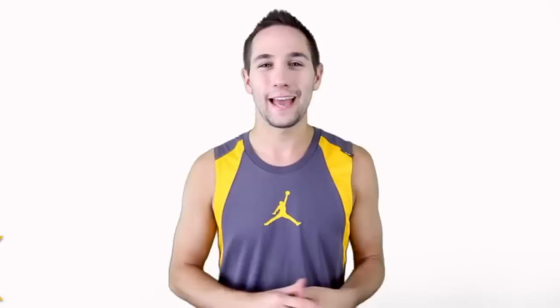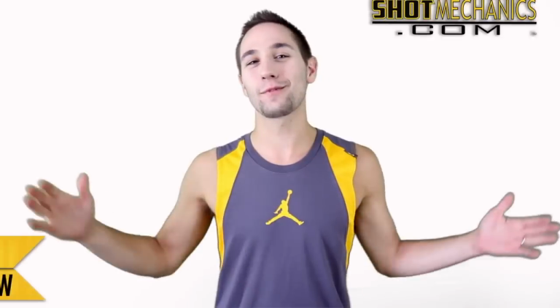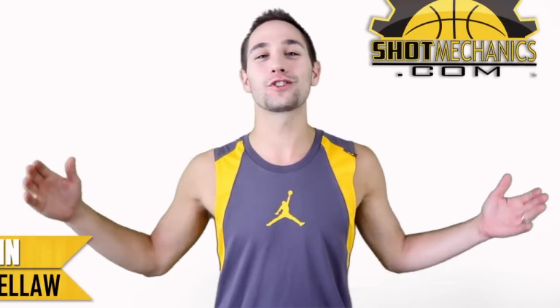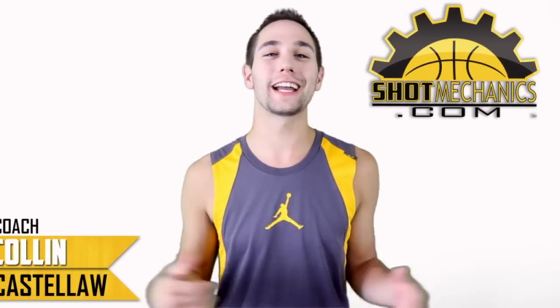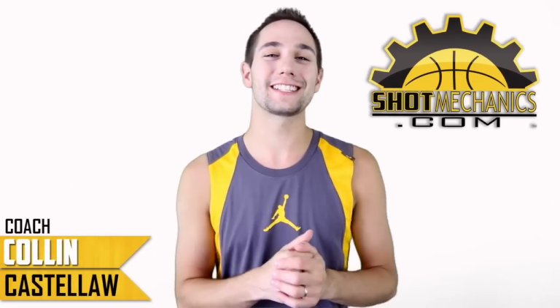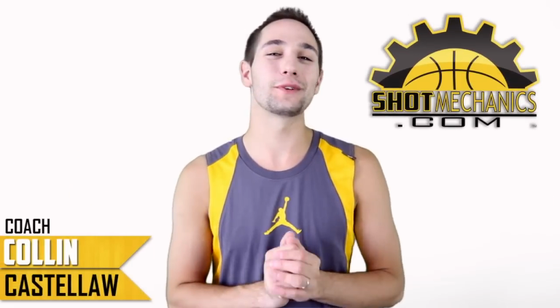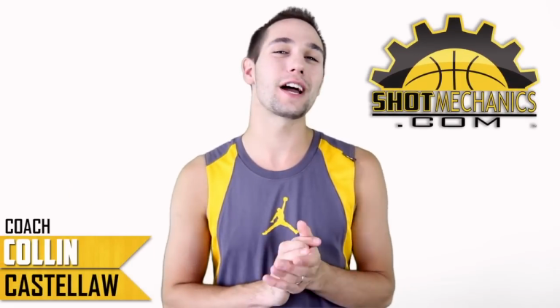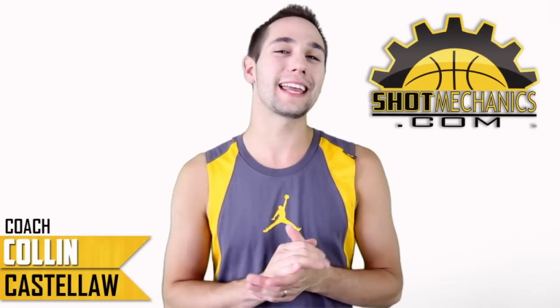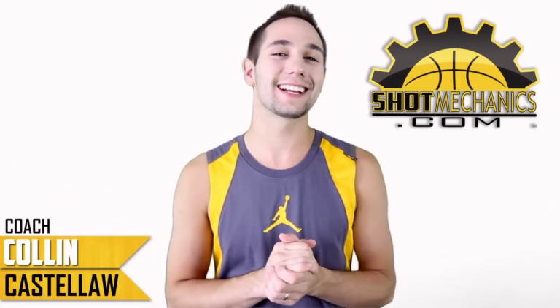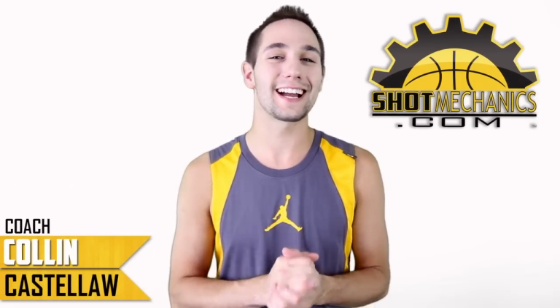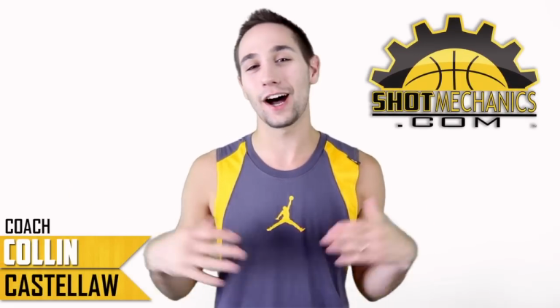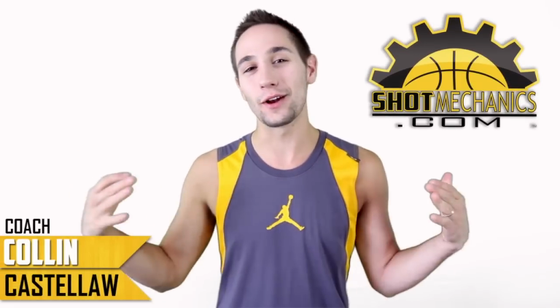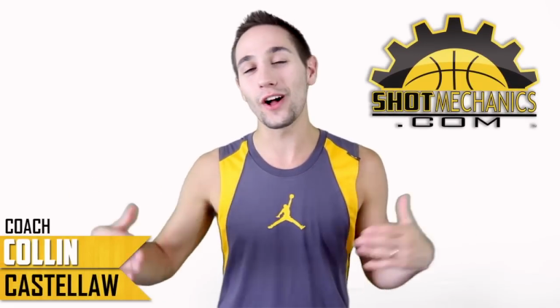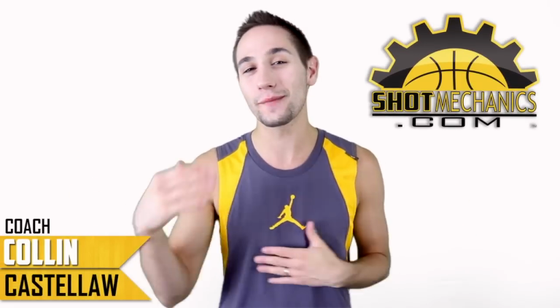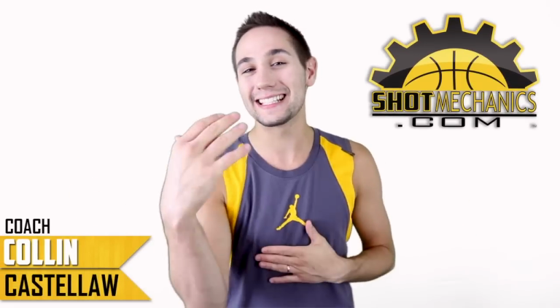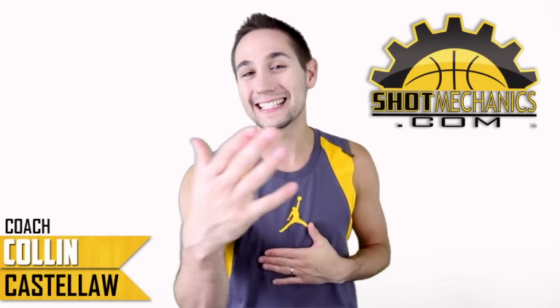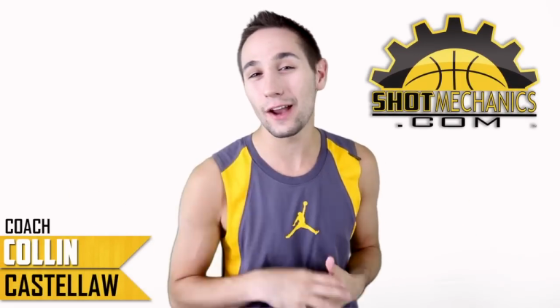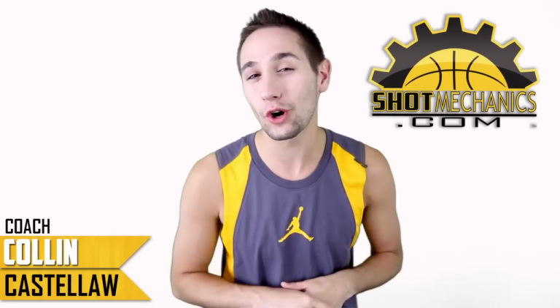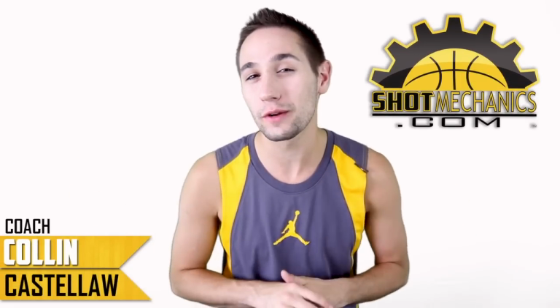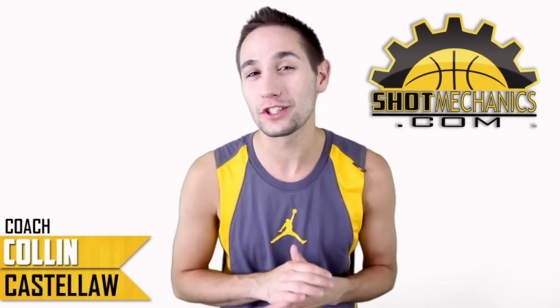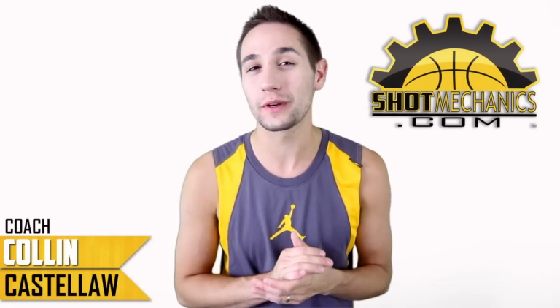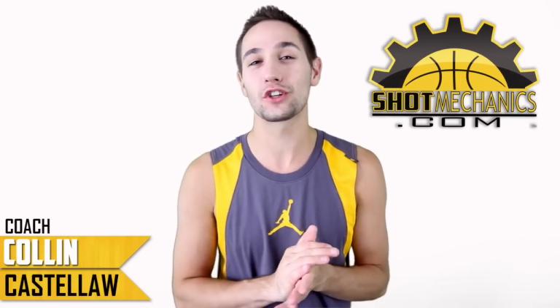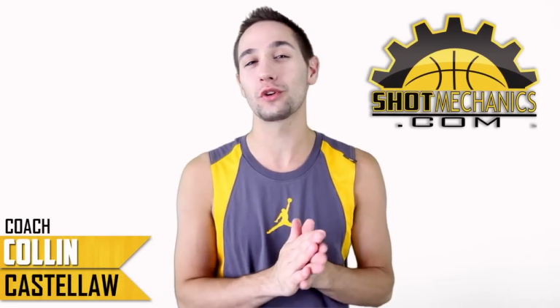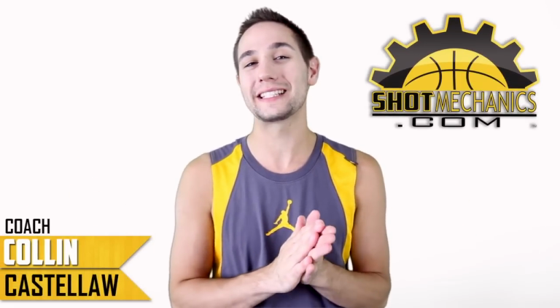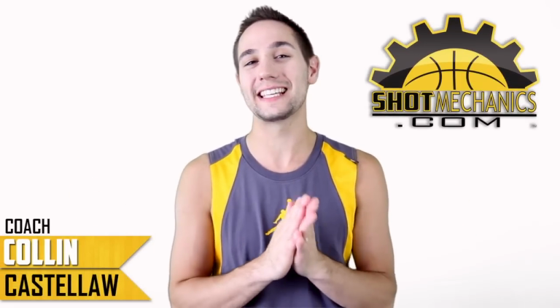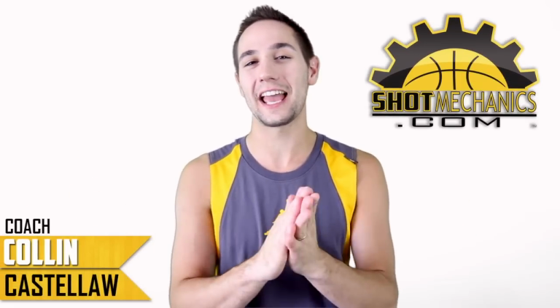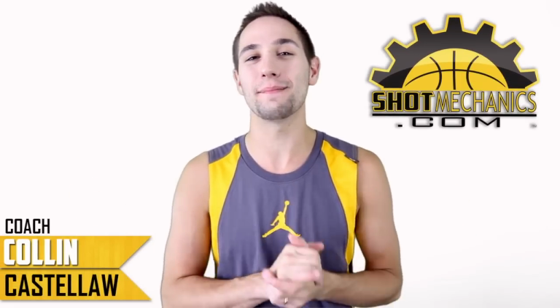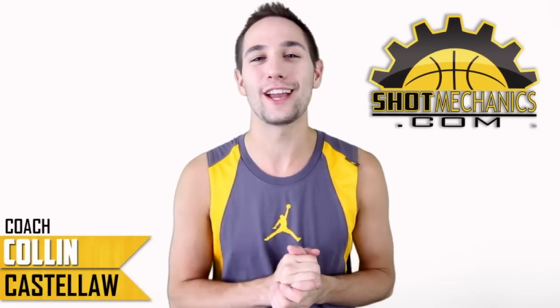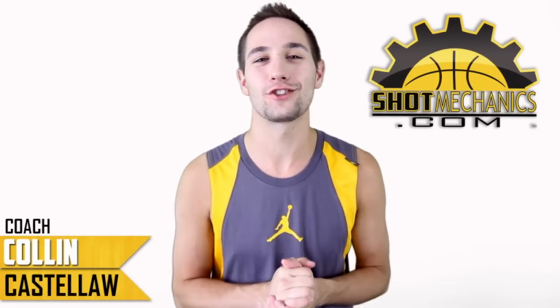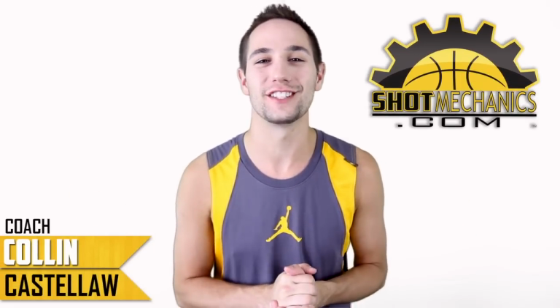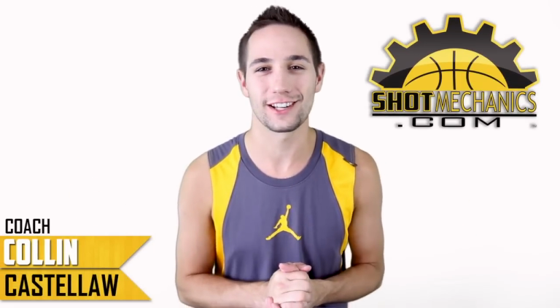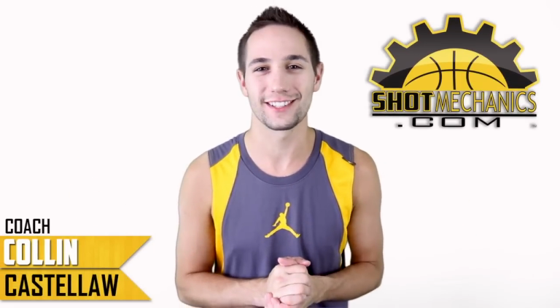Hey, I'm Coach Collin Castell with ShotMechanics.com, and welcome. Today we're going to be doing Dirk Nowitzki's NBA Shooting Secrets.